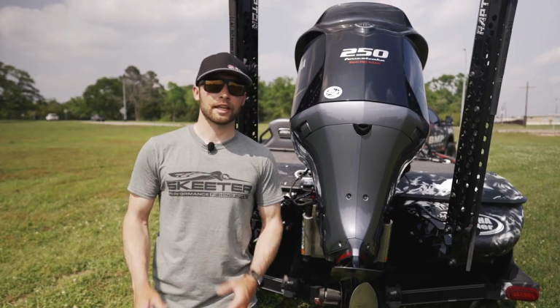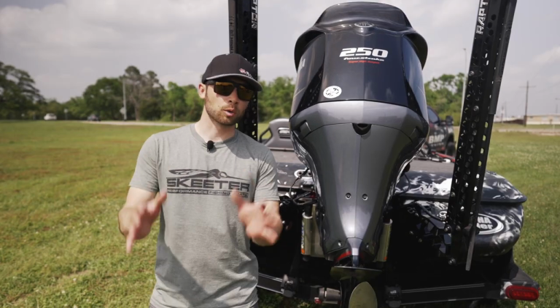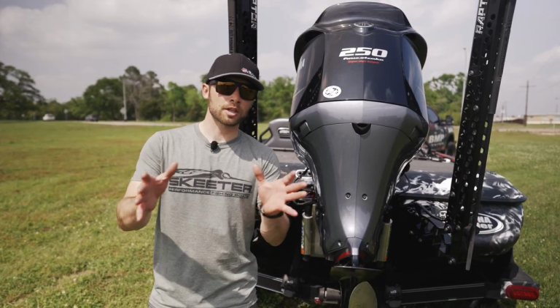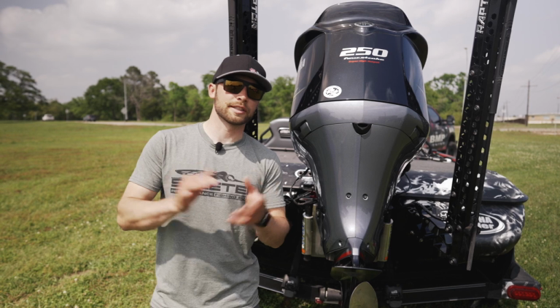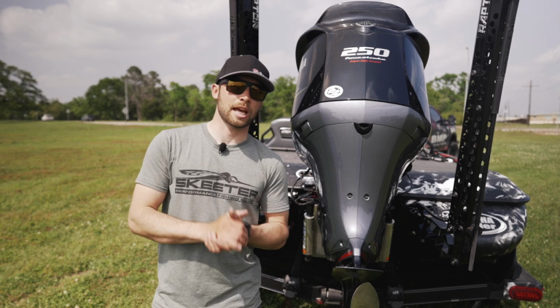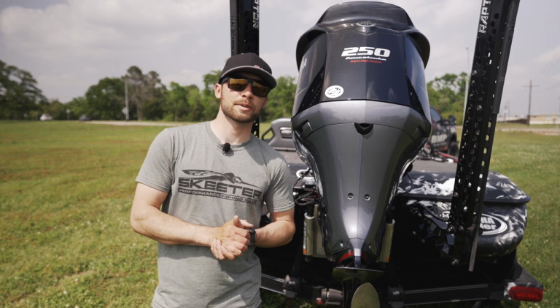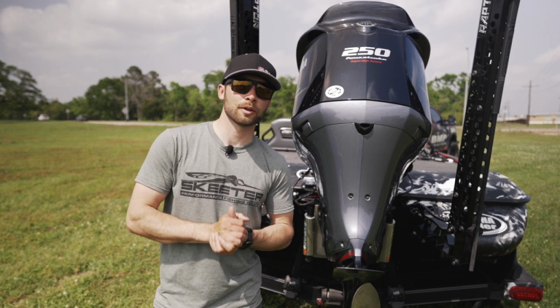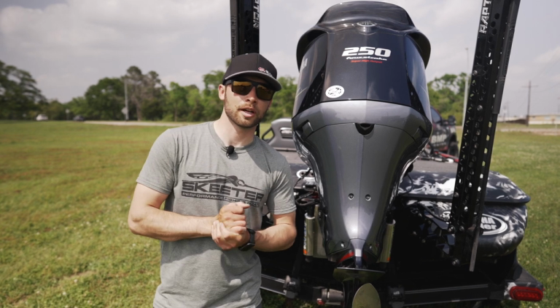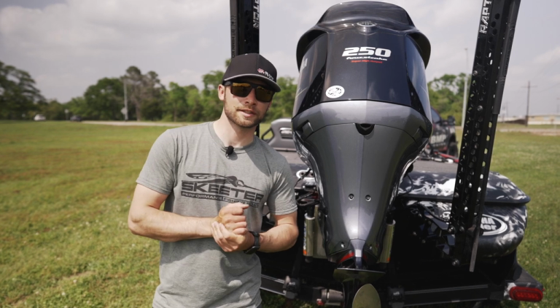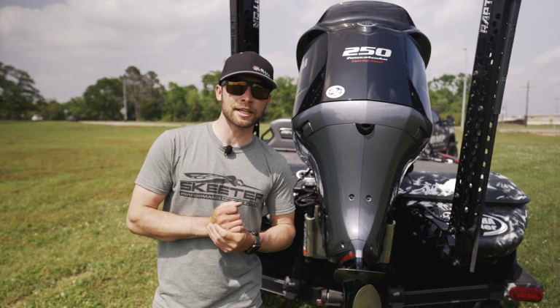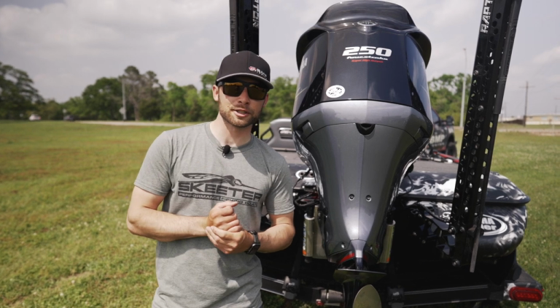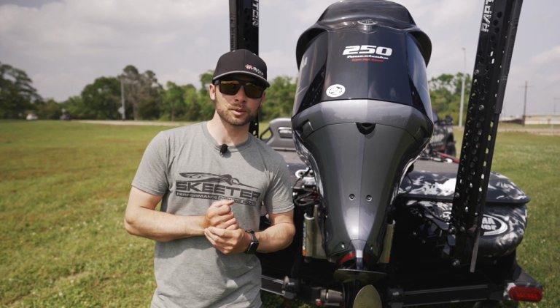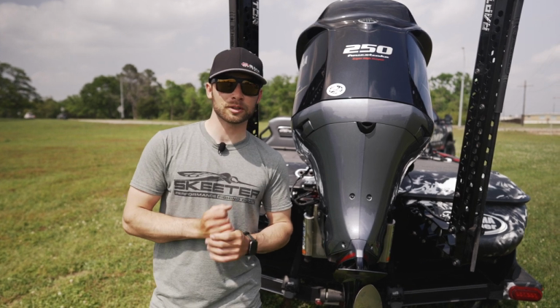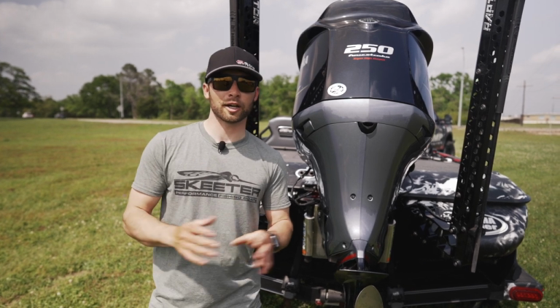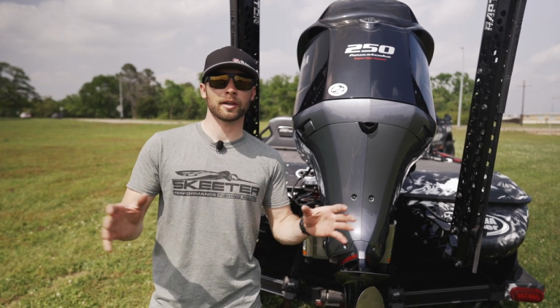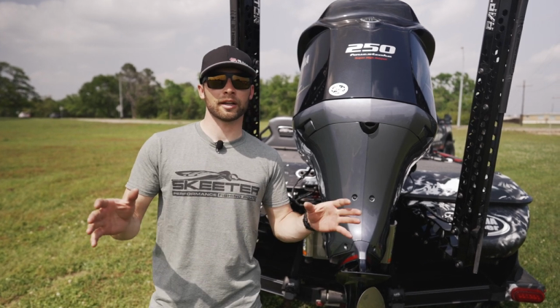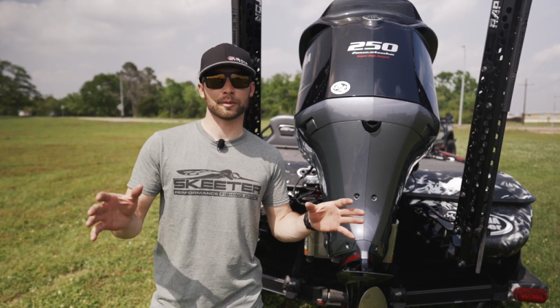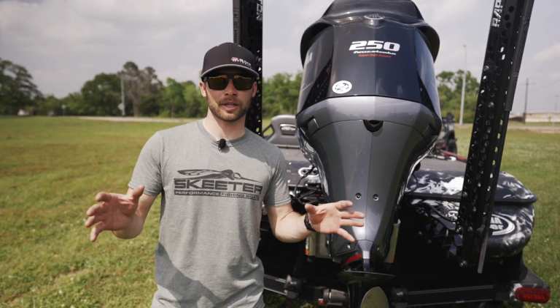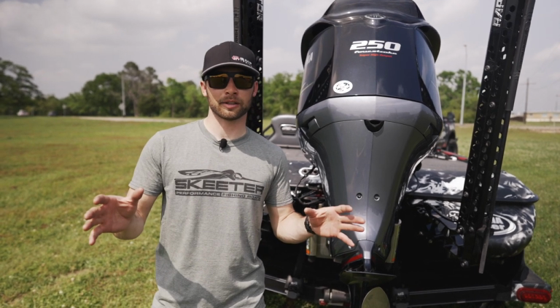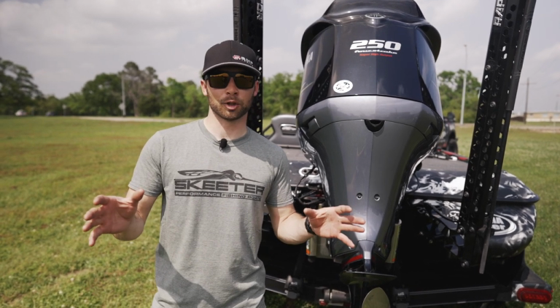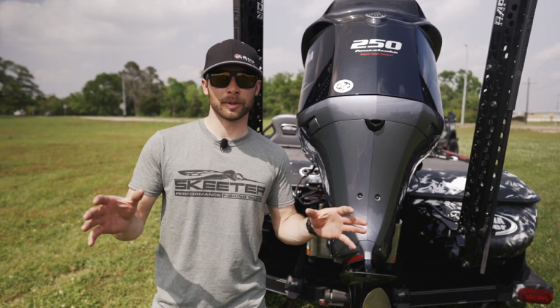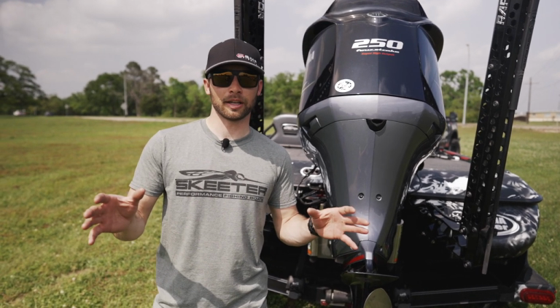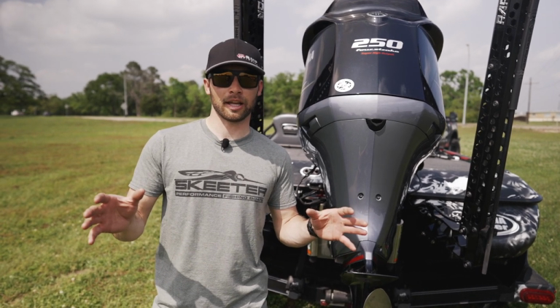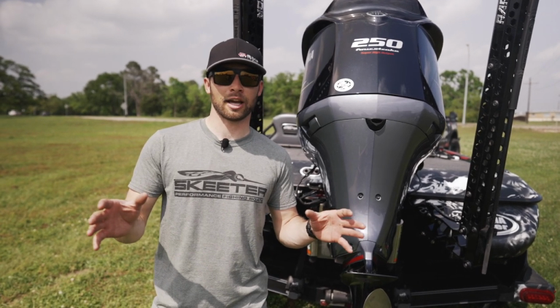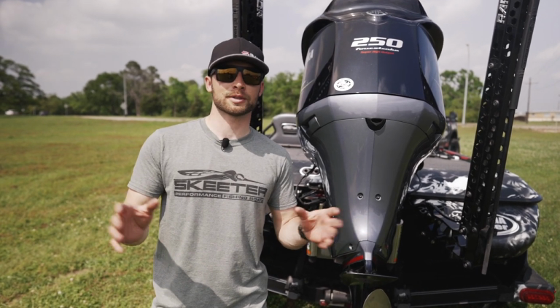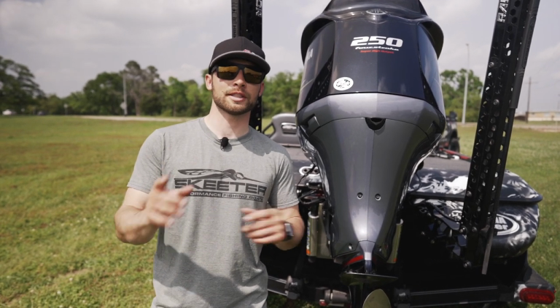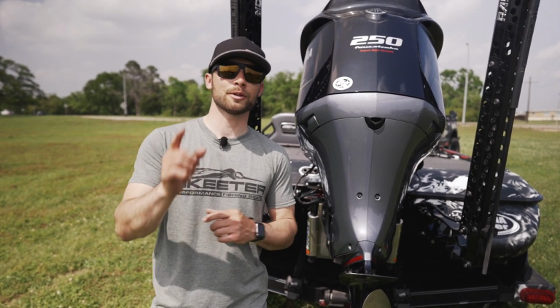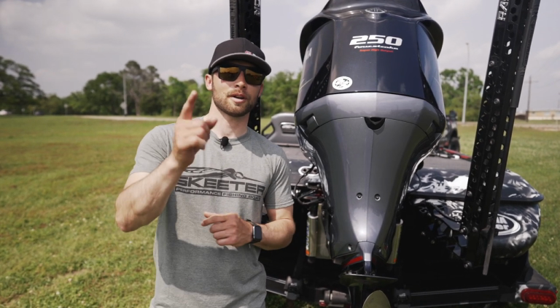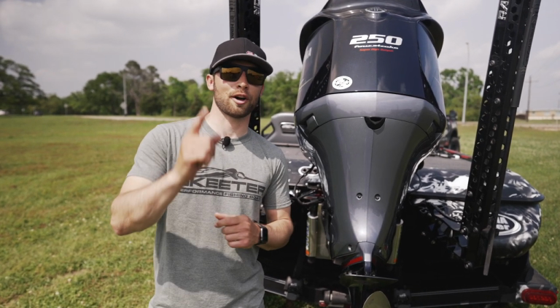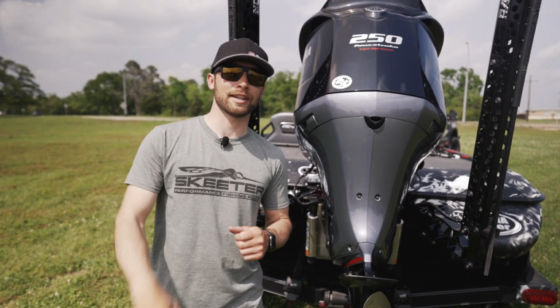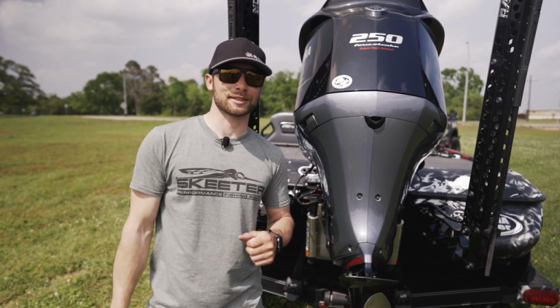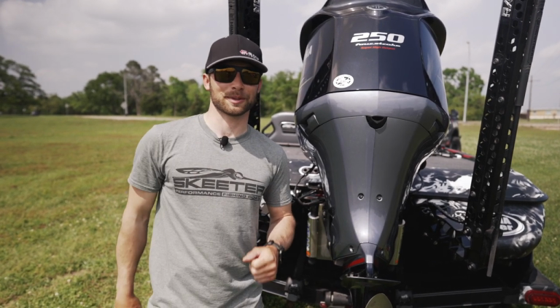Thanks for watching this episode of Skeeter School. I hope that helped you out a little bit and I will see you on the next one.